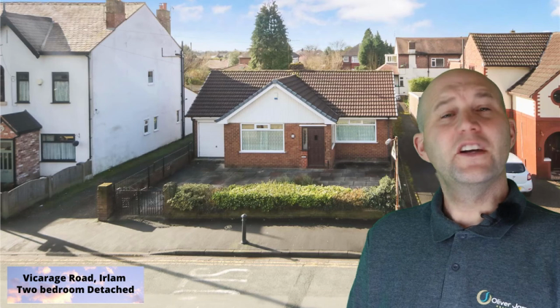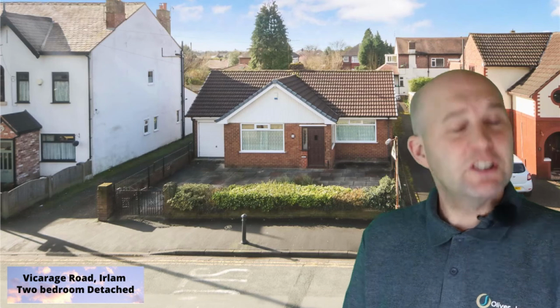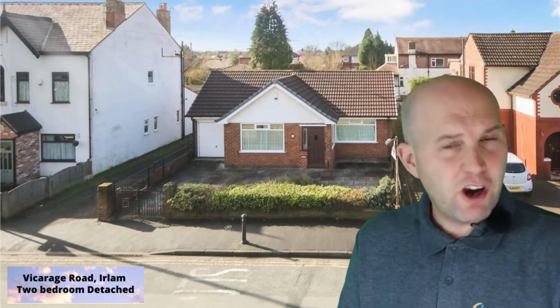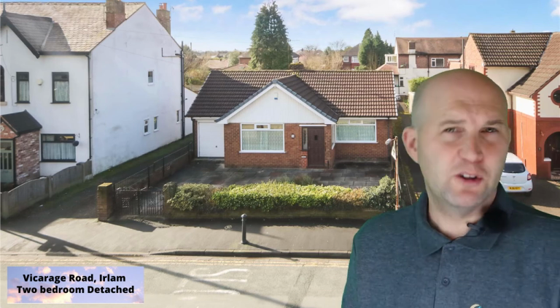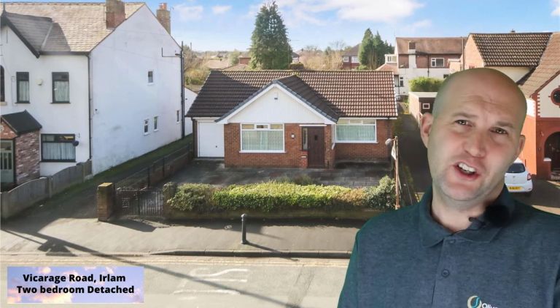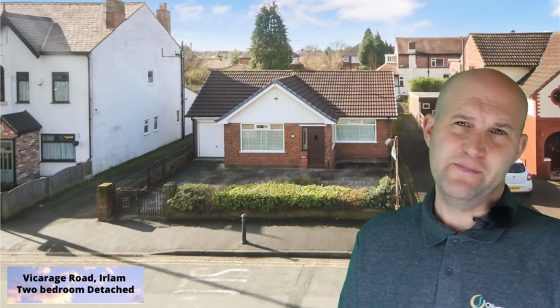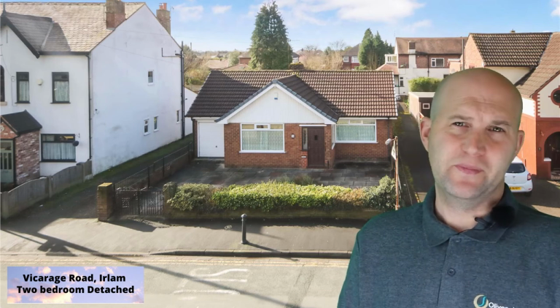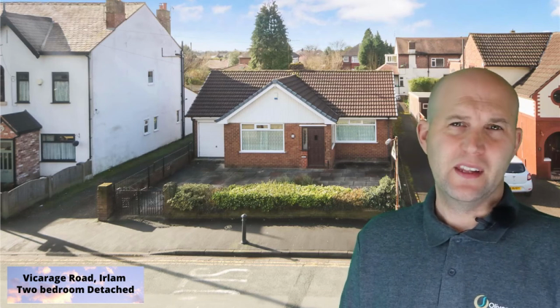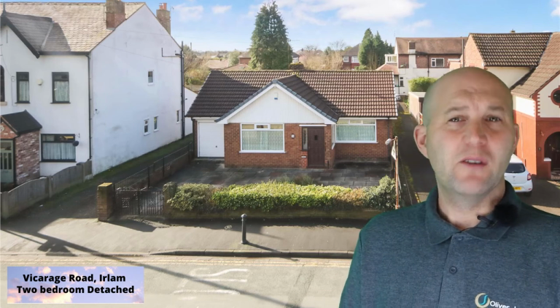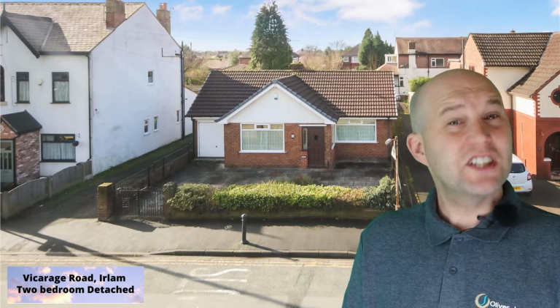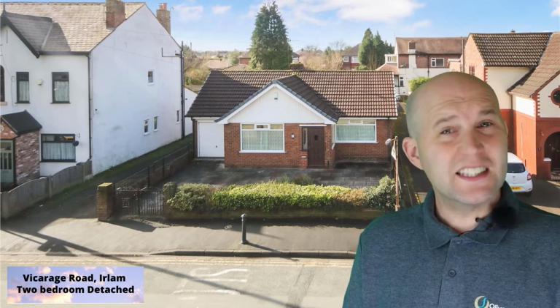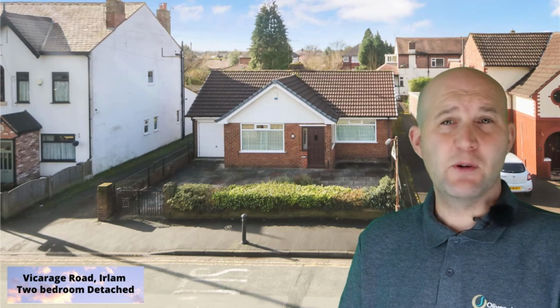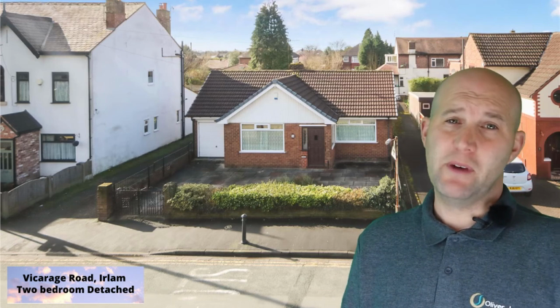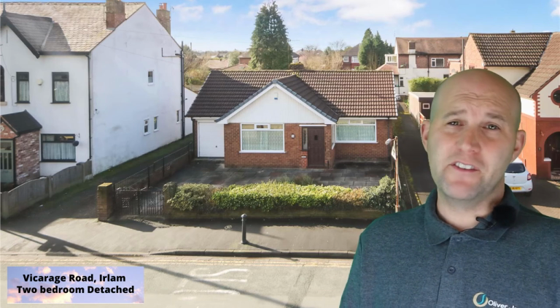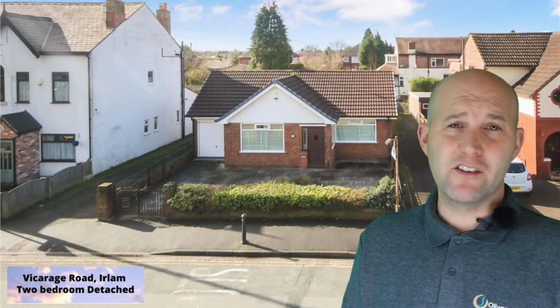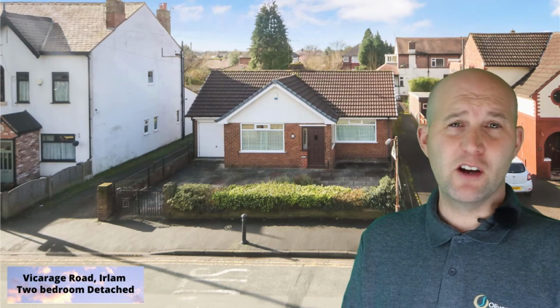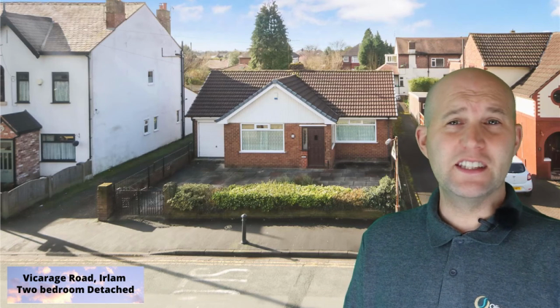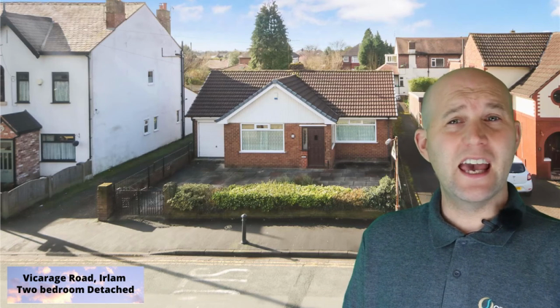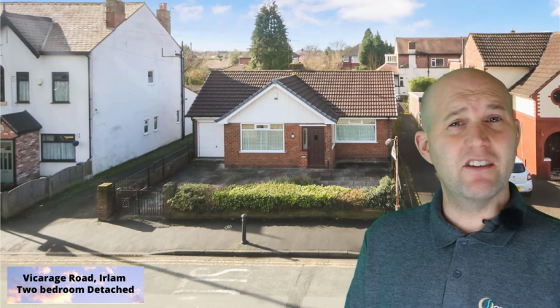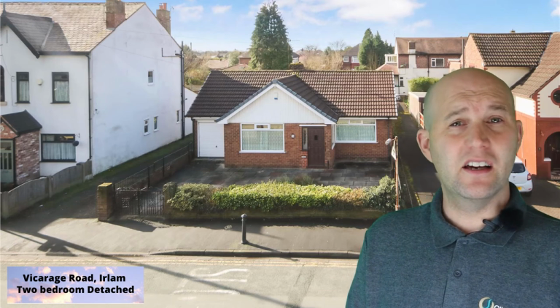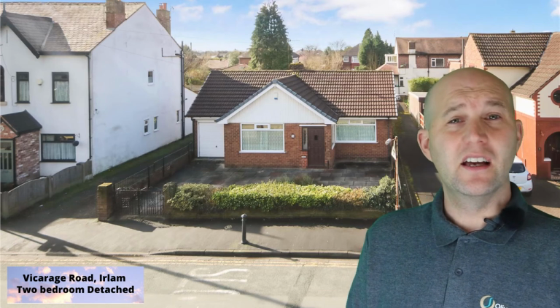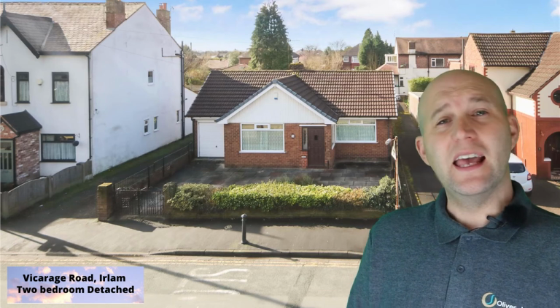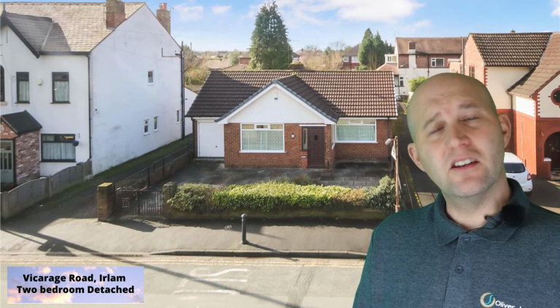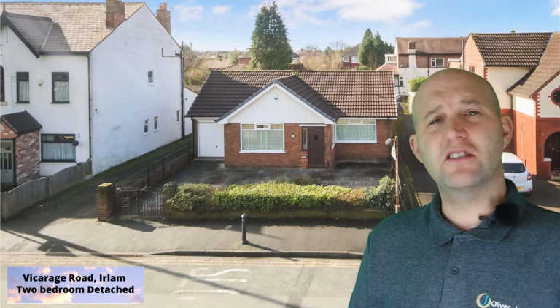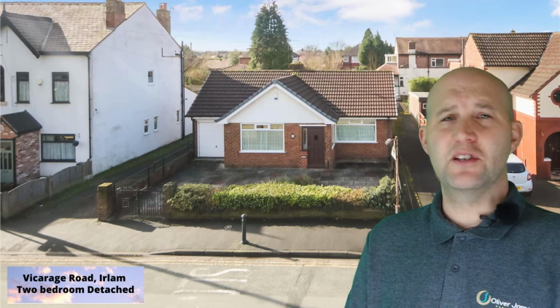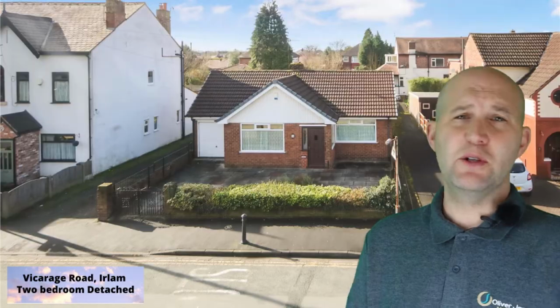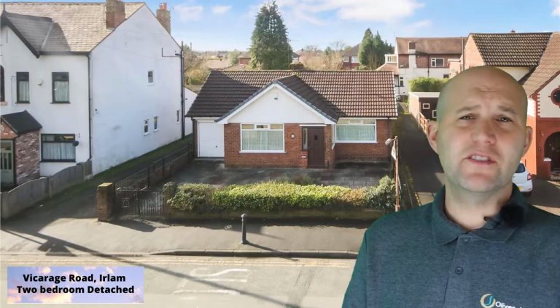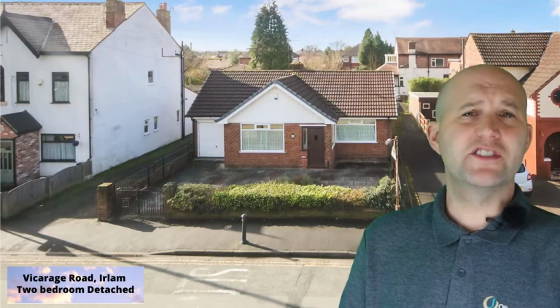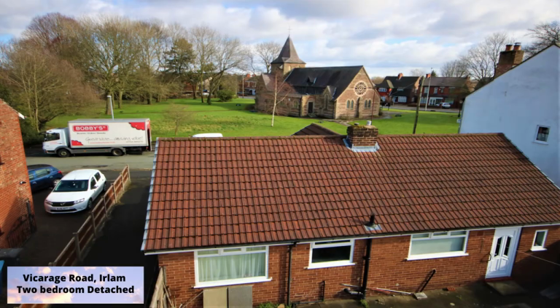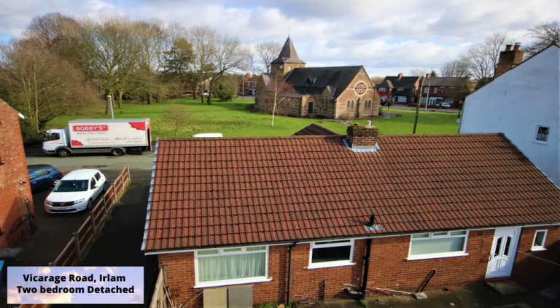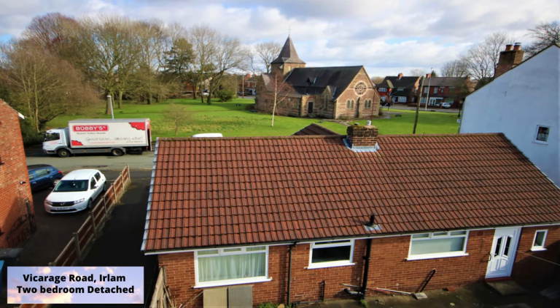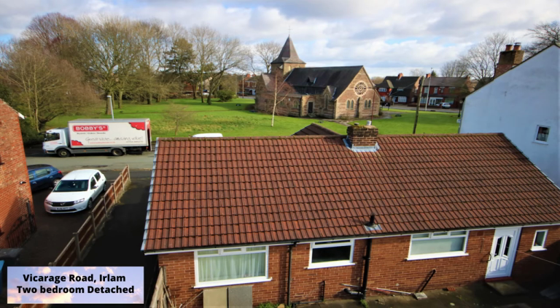Vicarage Road, Earlham, which has to be one of my favourite roads in the area. It looks onto the beautiful St John's Church.